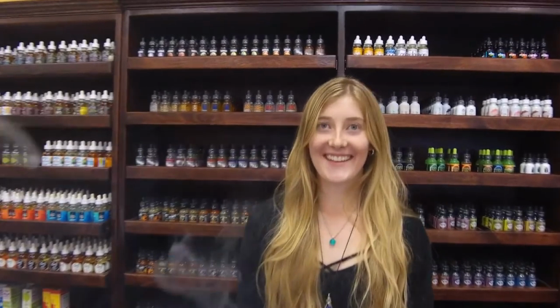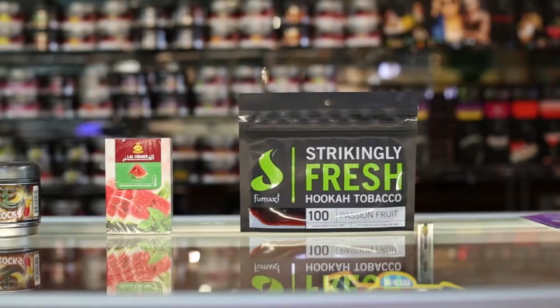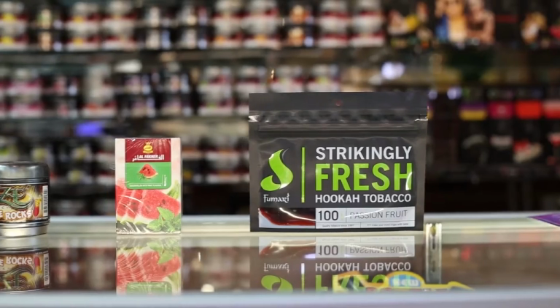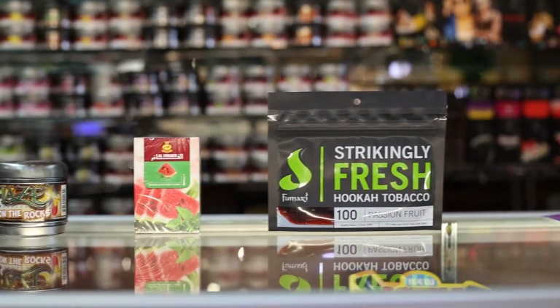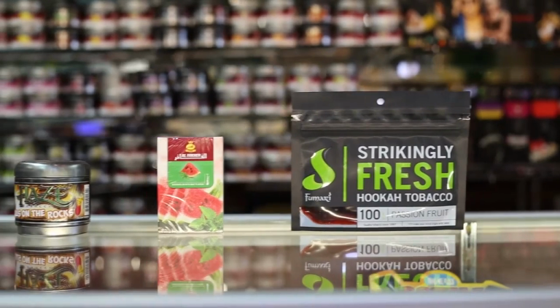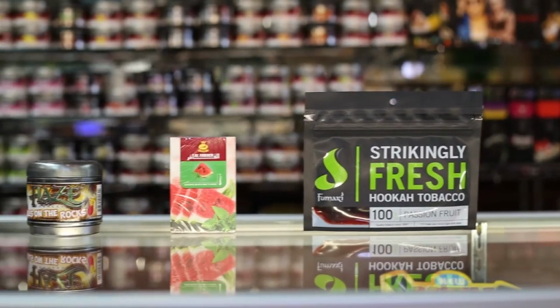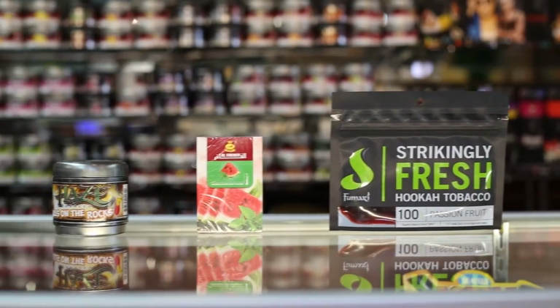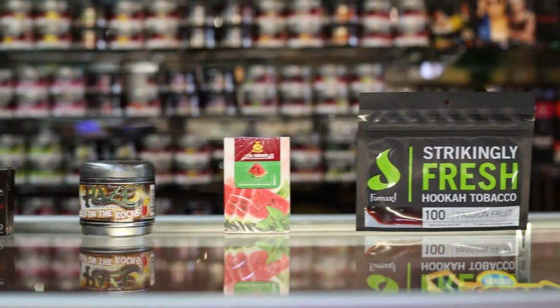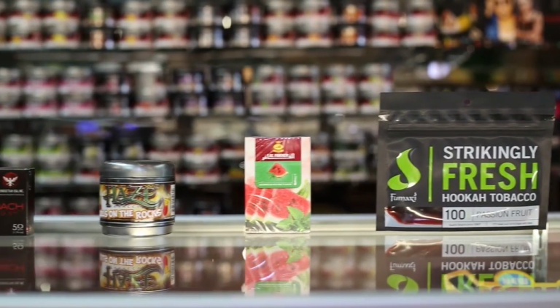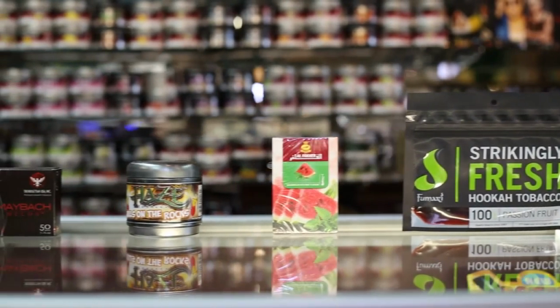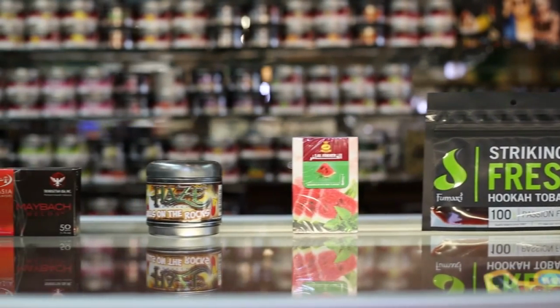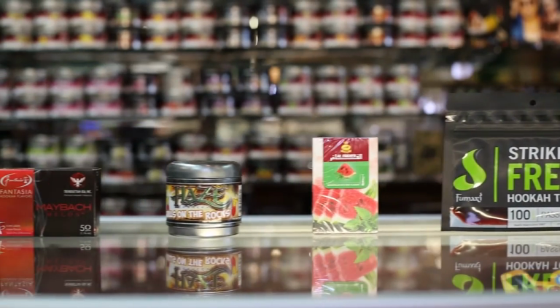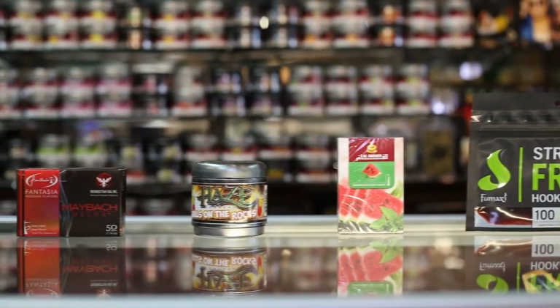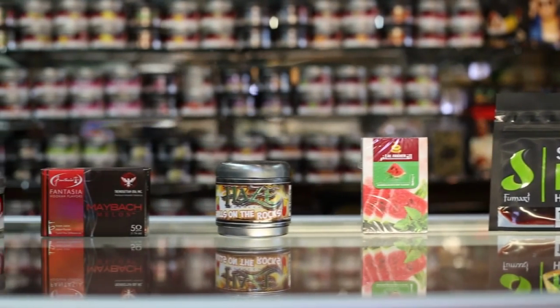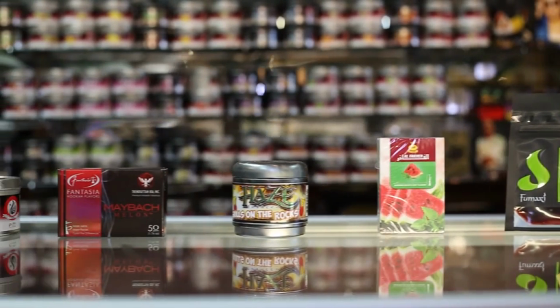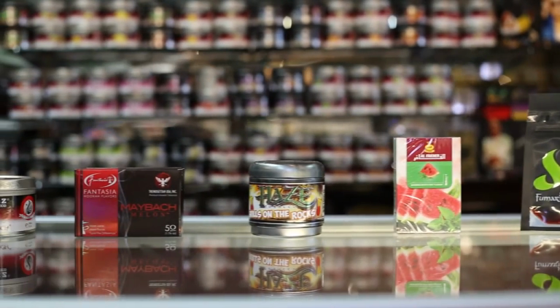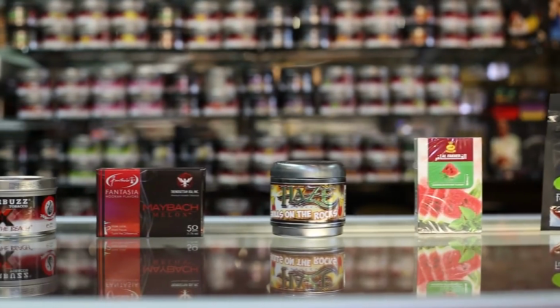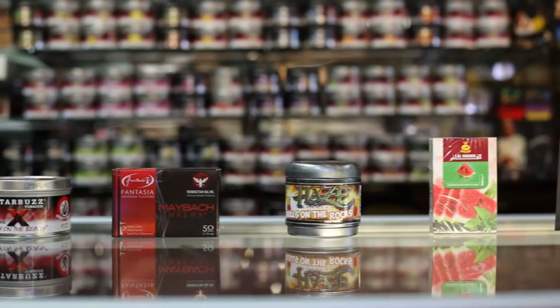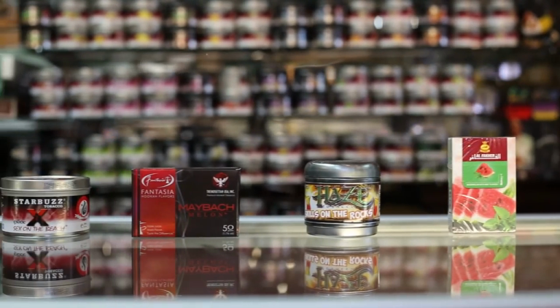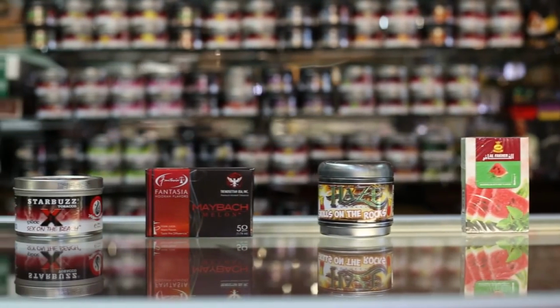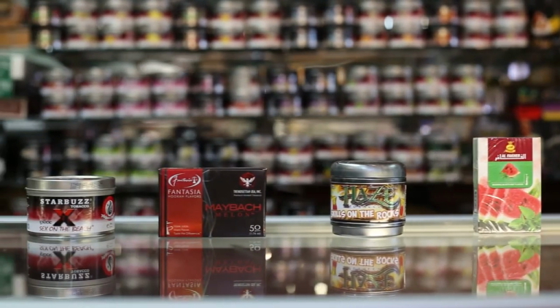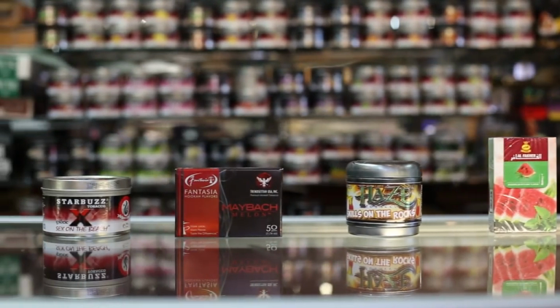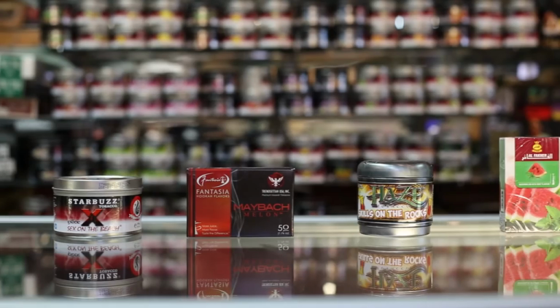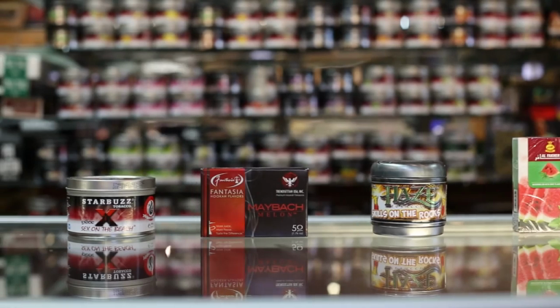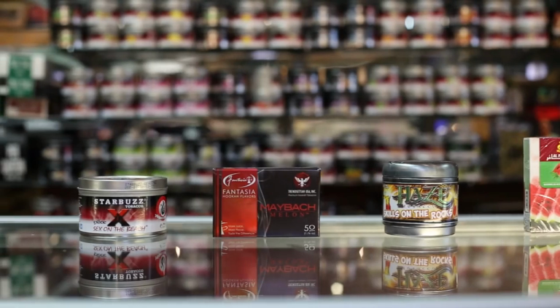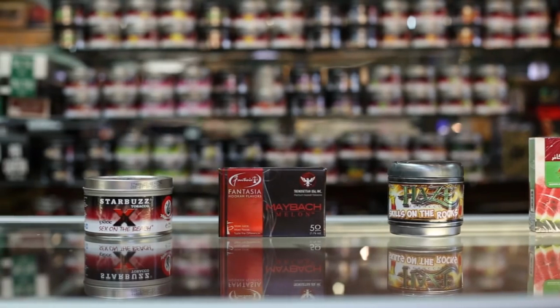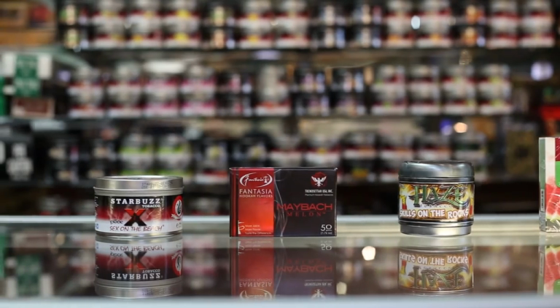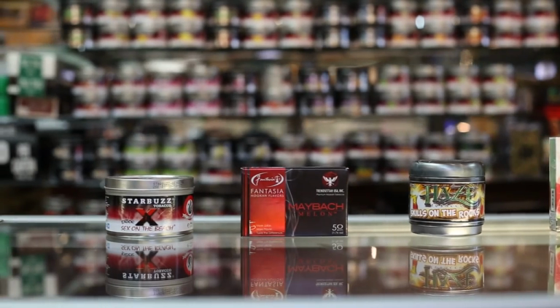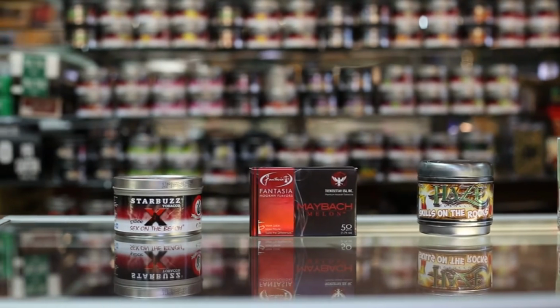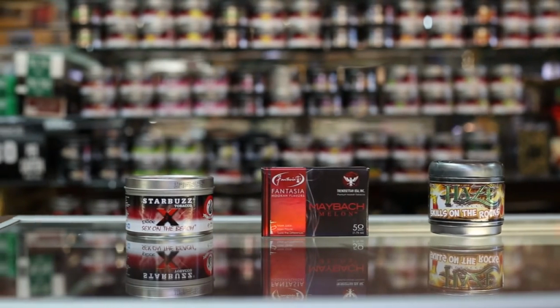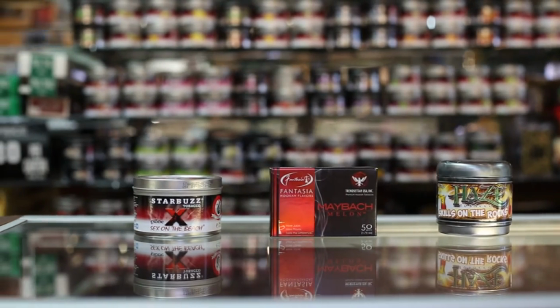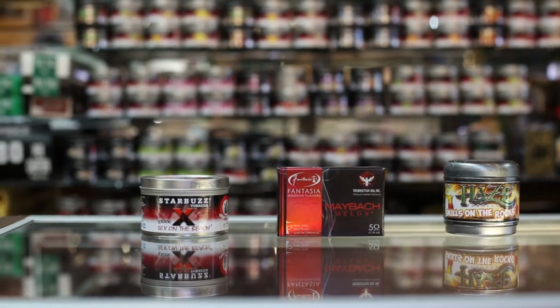We have a big selection of hookah shisha: Fantasia, Hayes, Starbuzz, Omari, and Al Fokker.